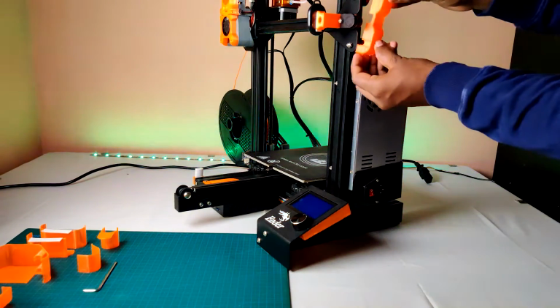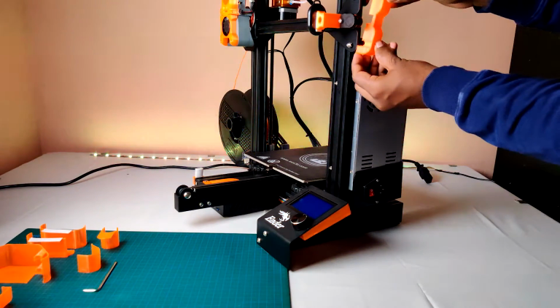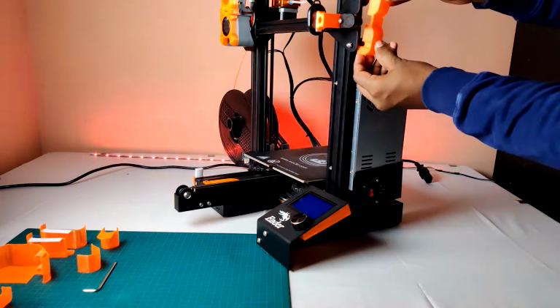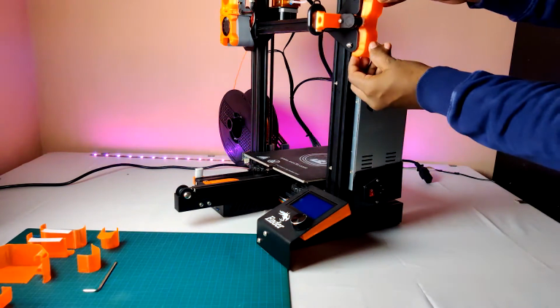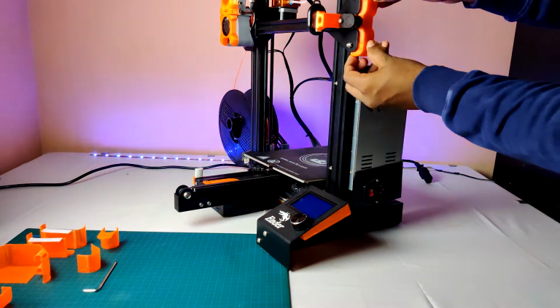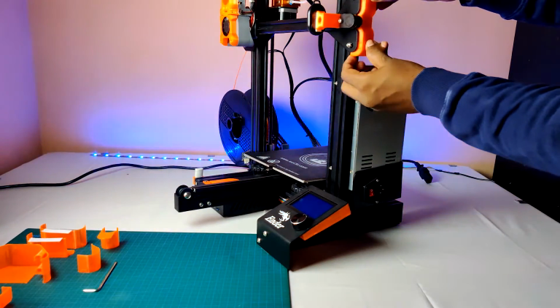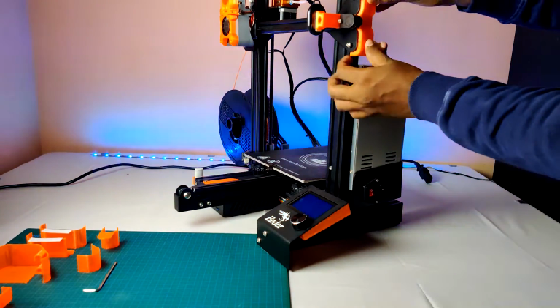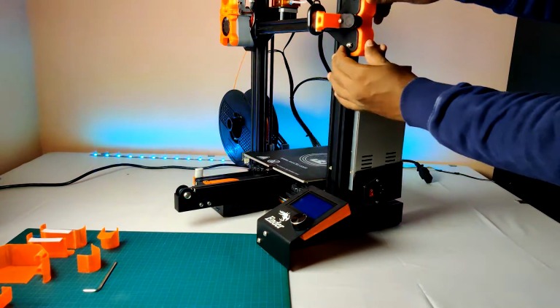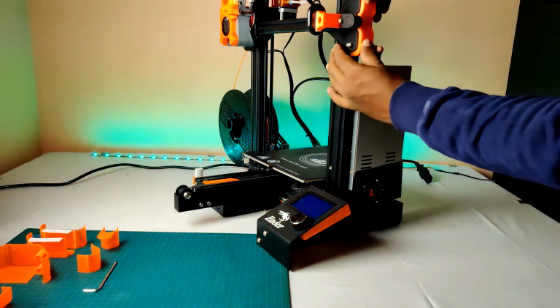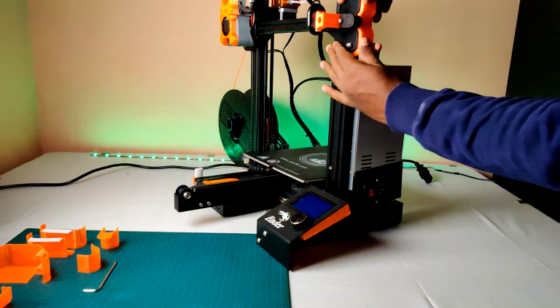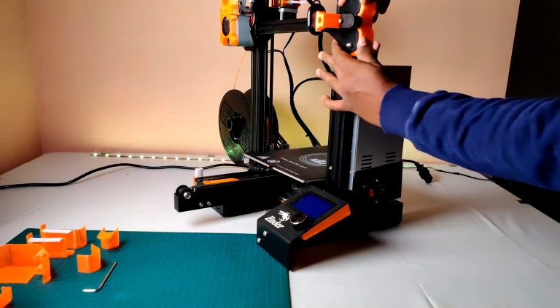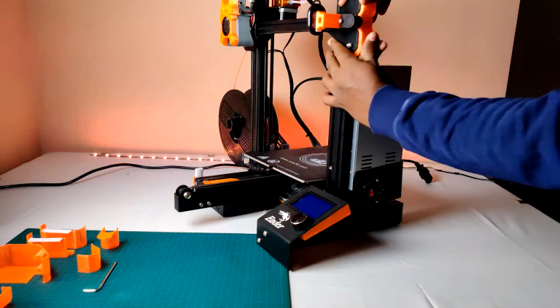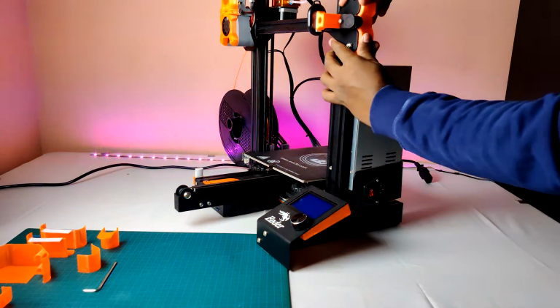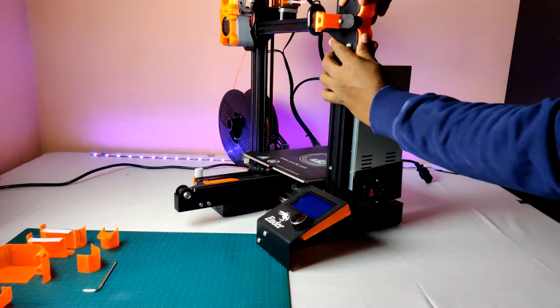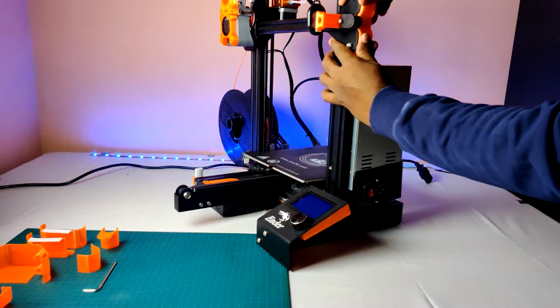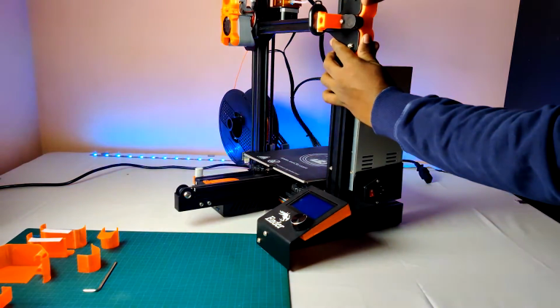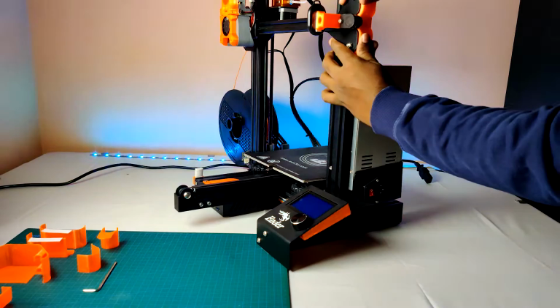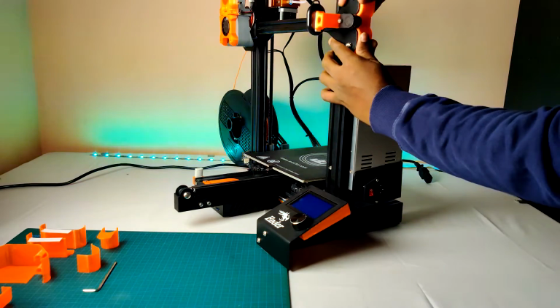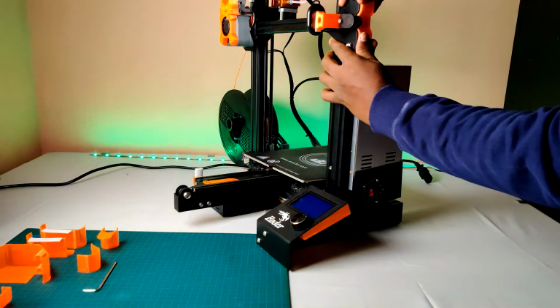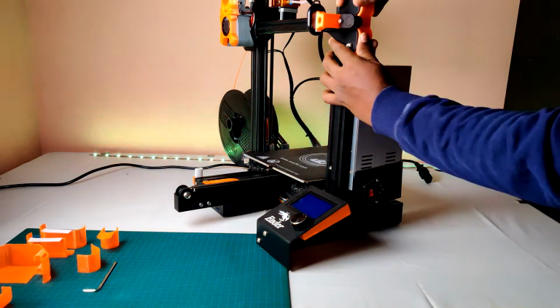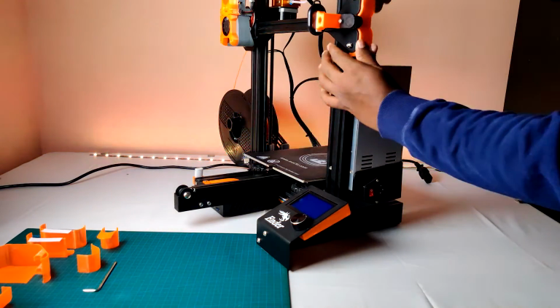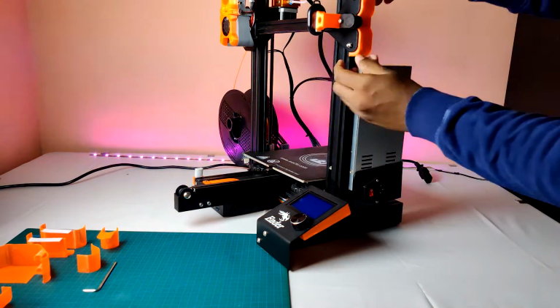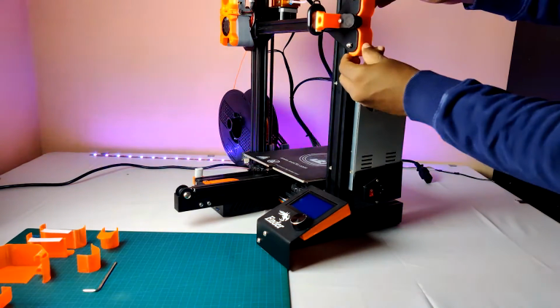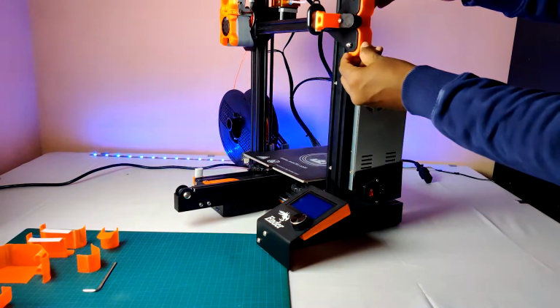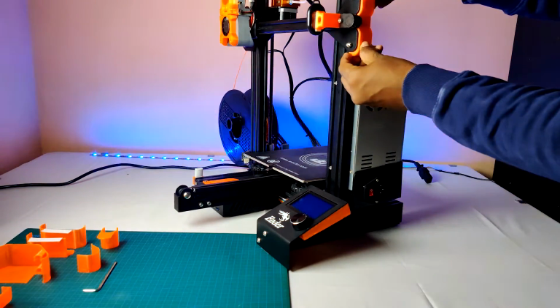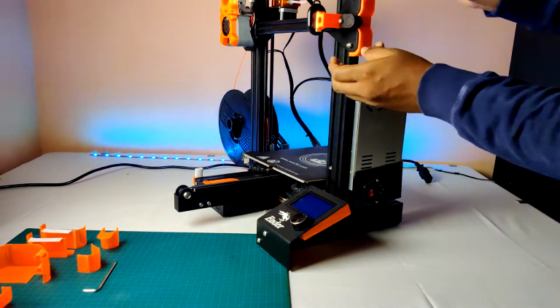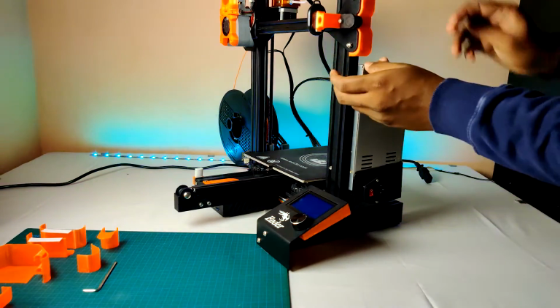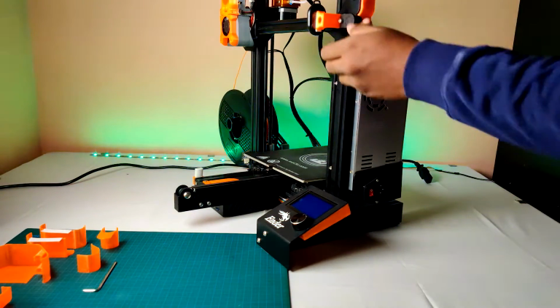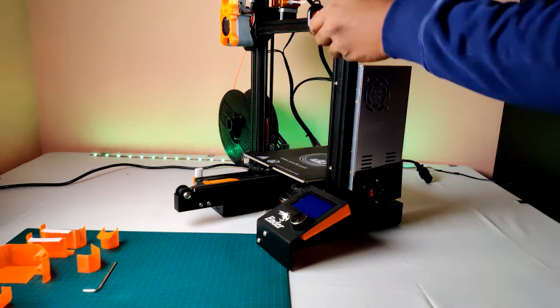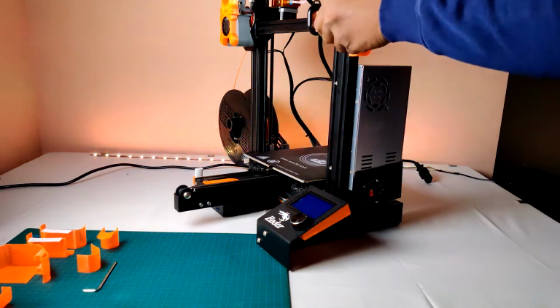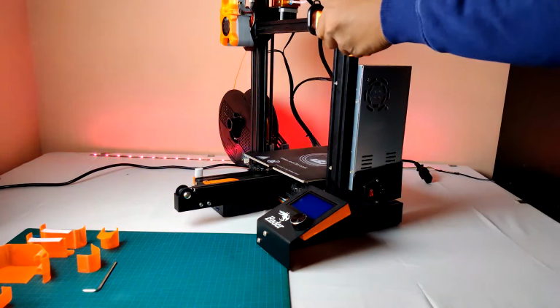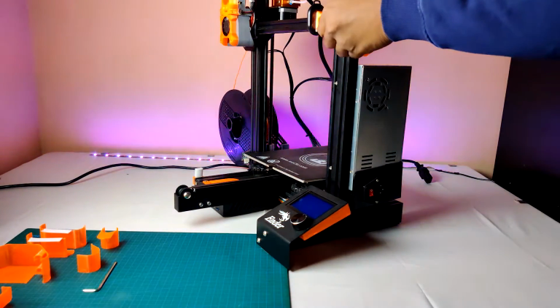It's easy to fix — you need to press a little hard. That's it. Do the same for all.